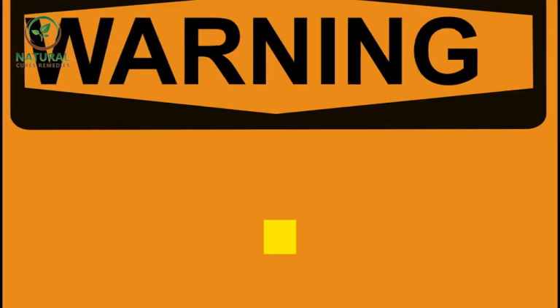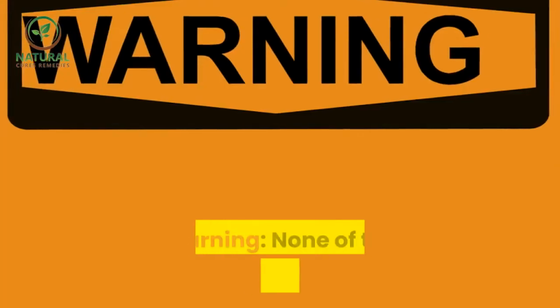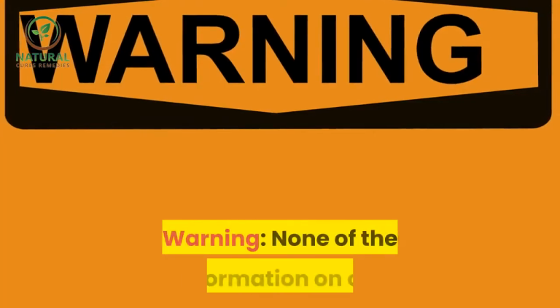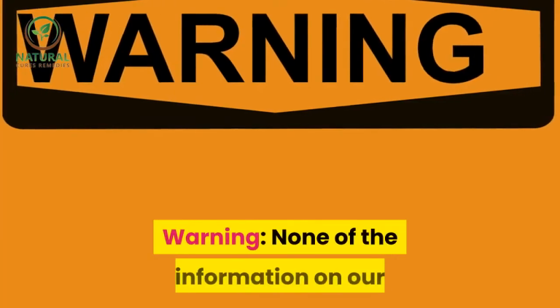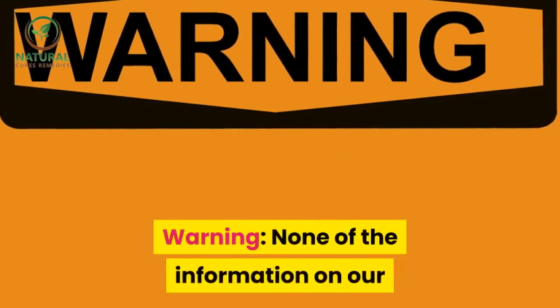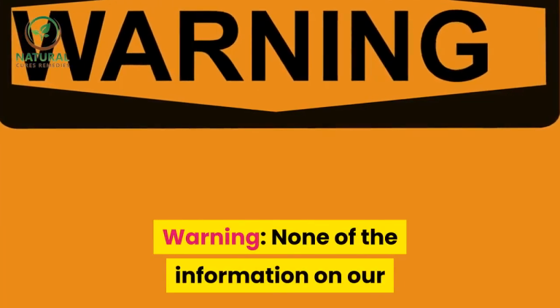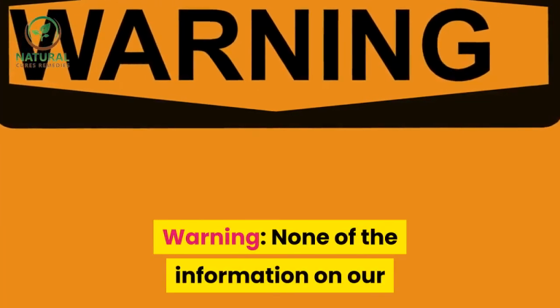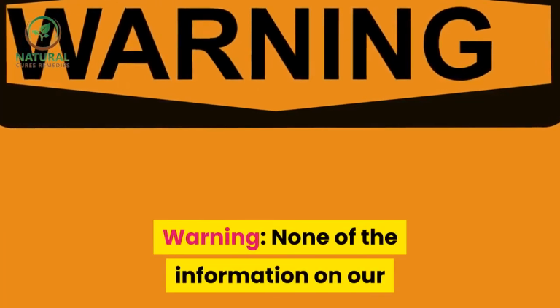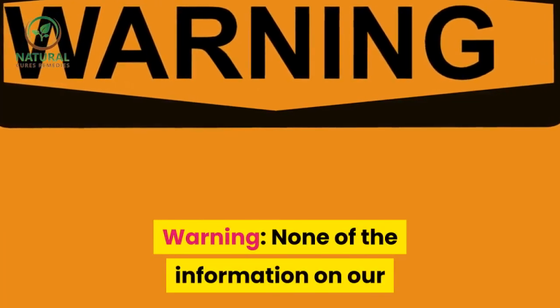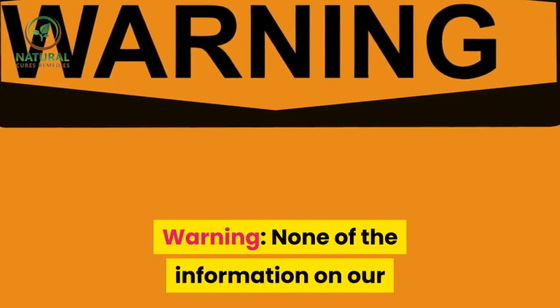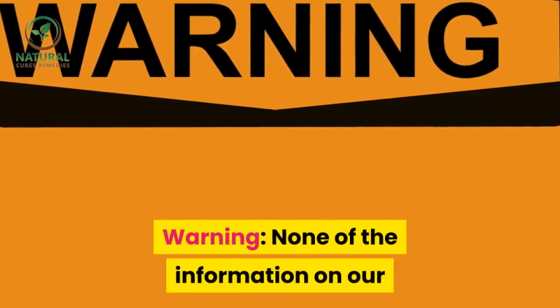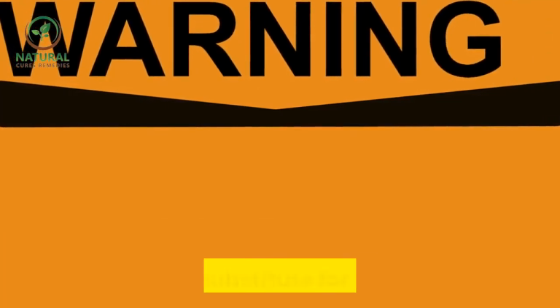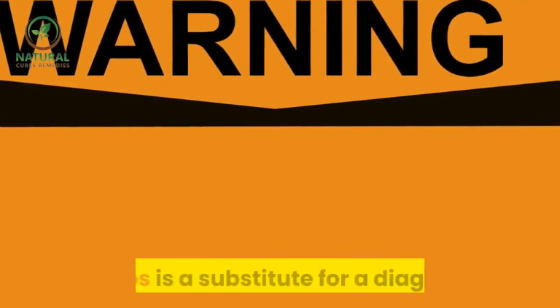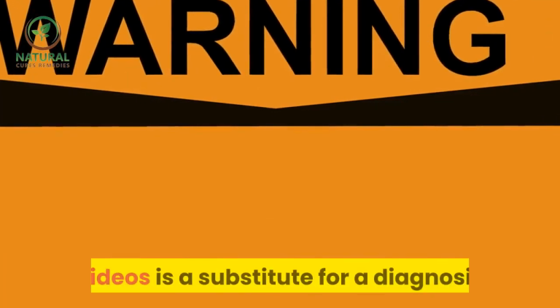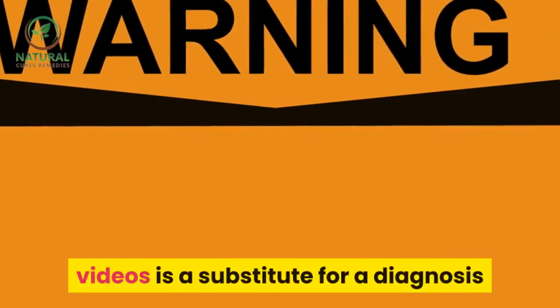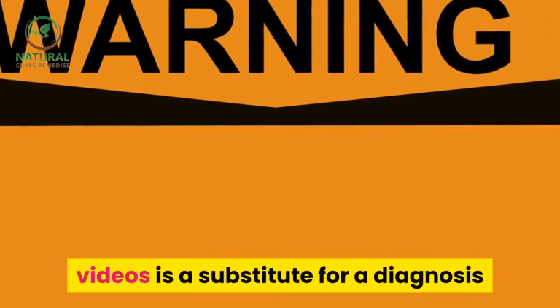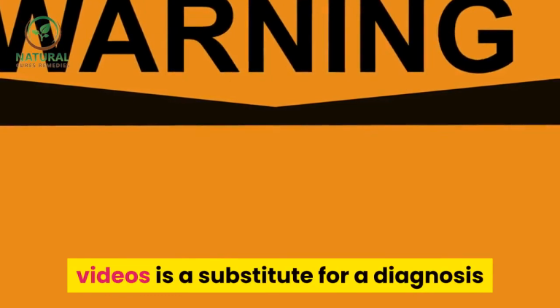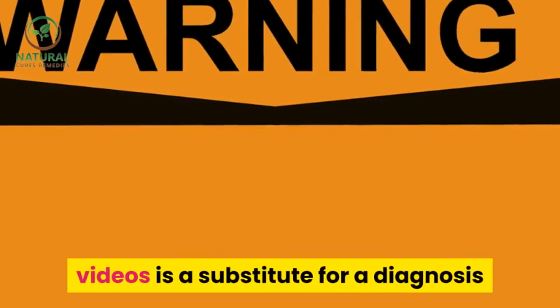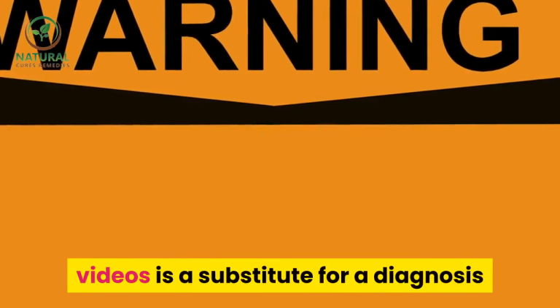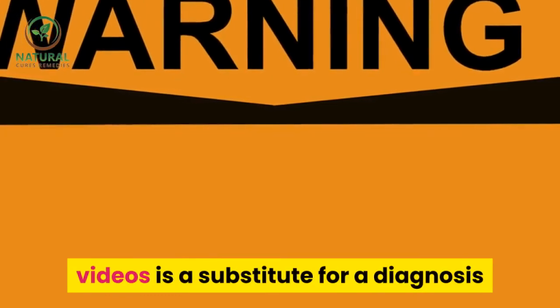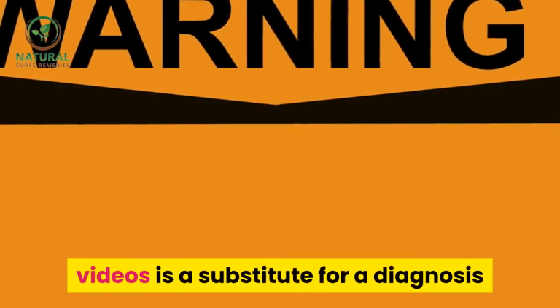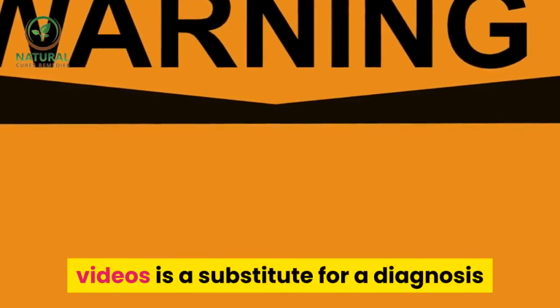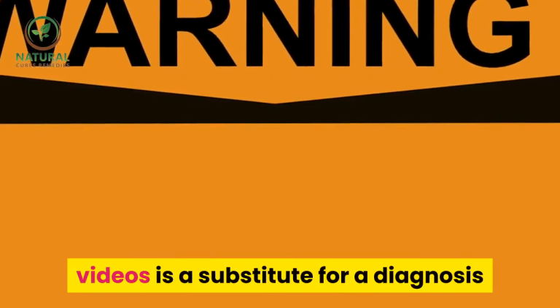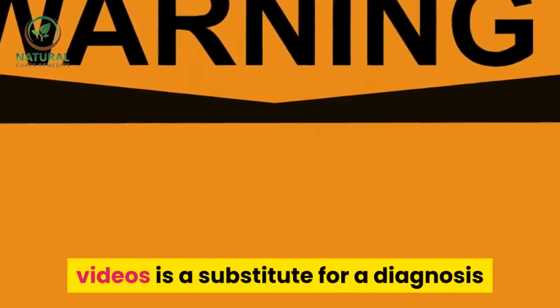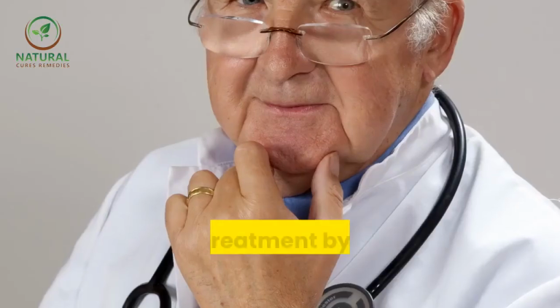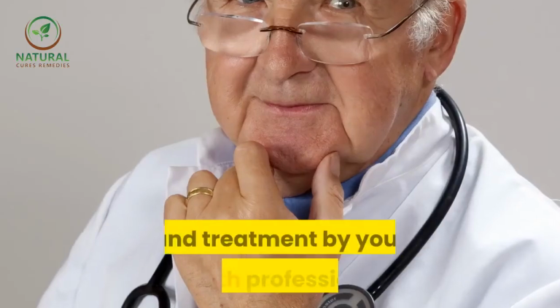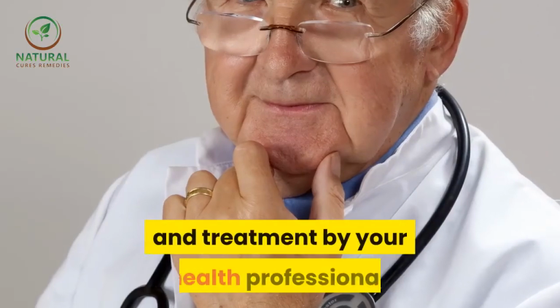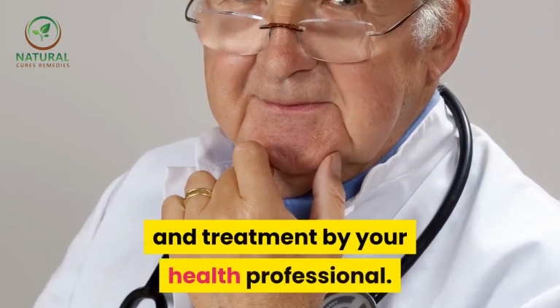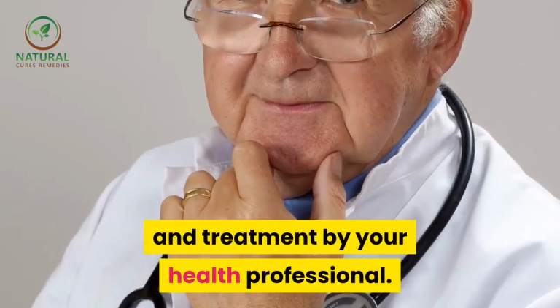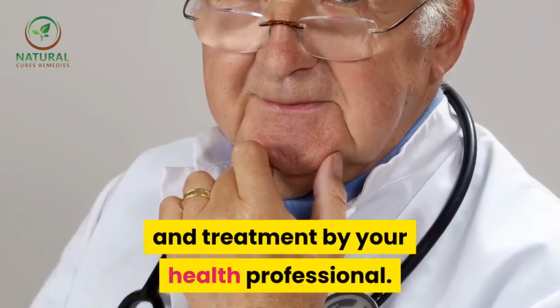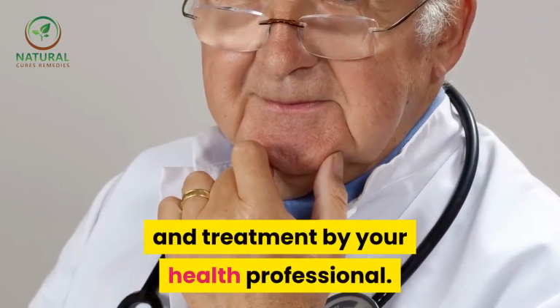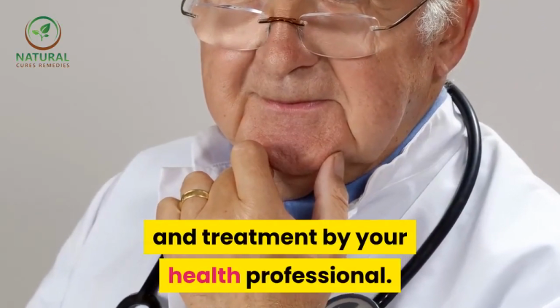None of the information in our videos is a substitute for a diagnosis and treatment by your health professional.